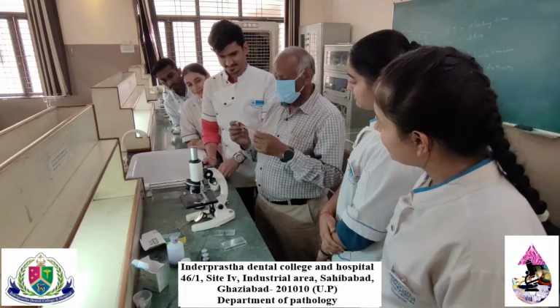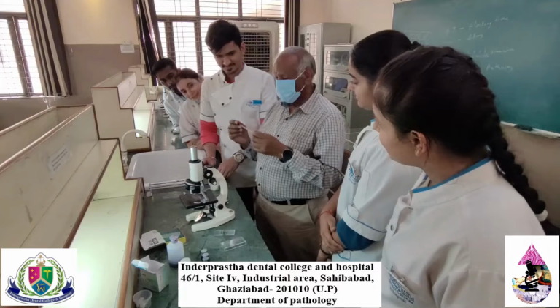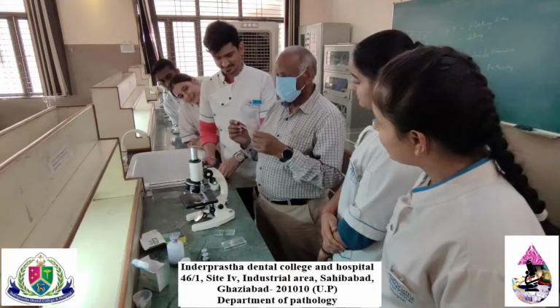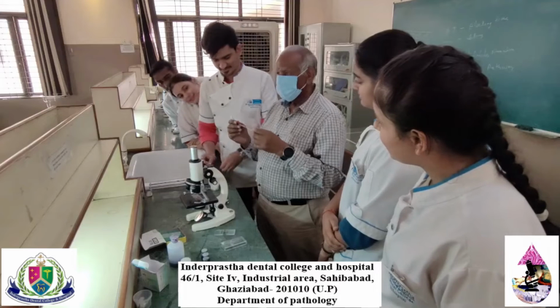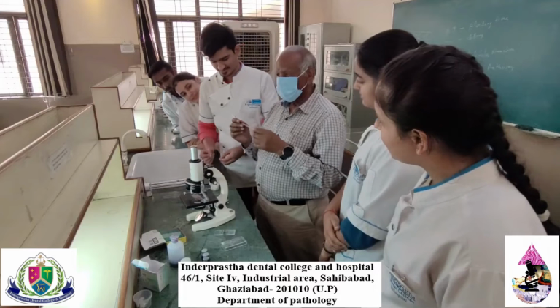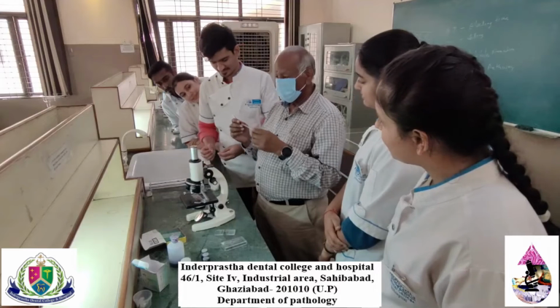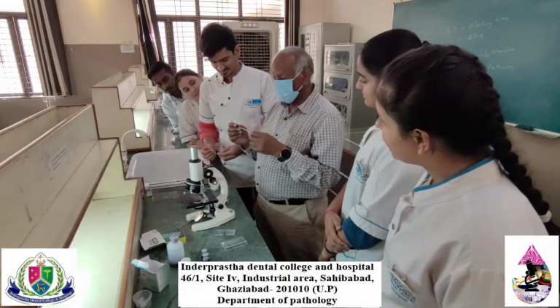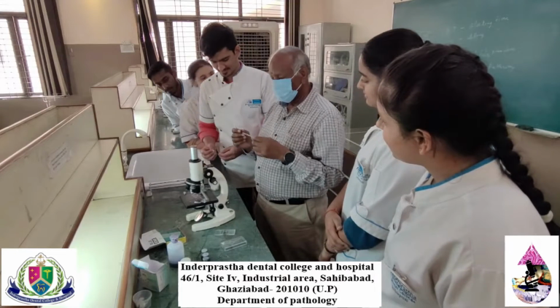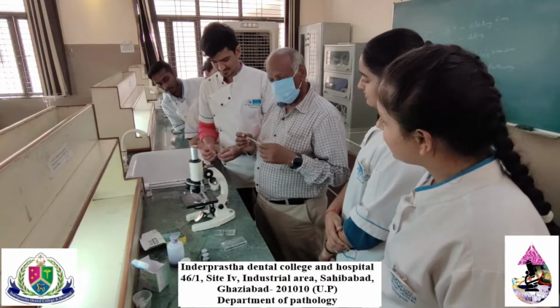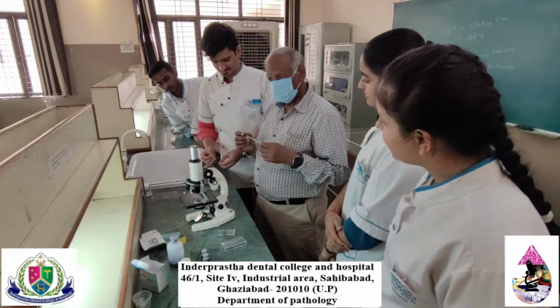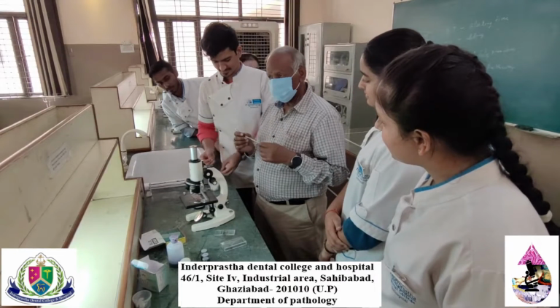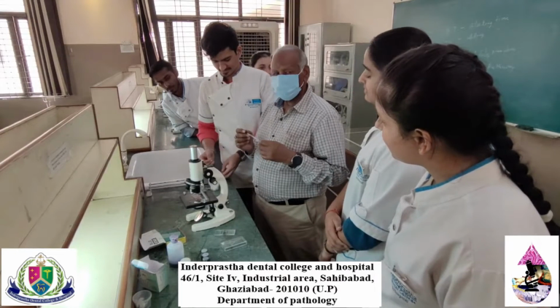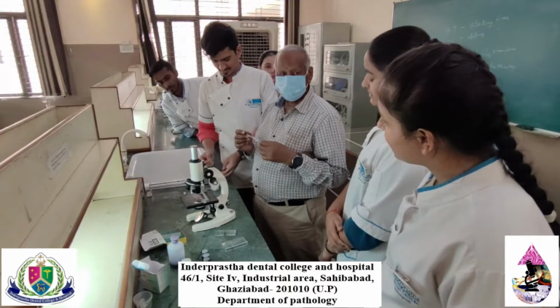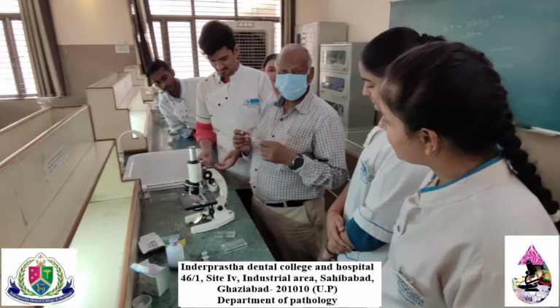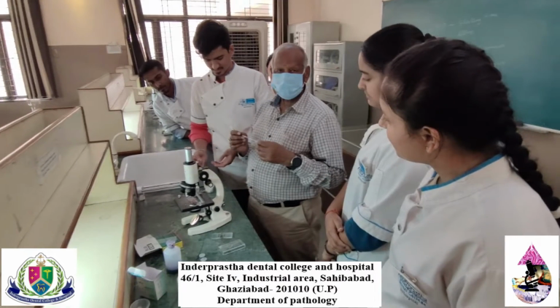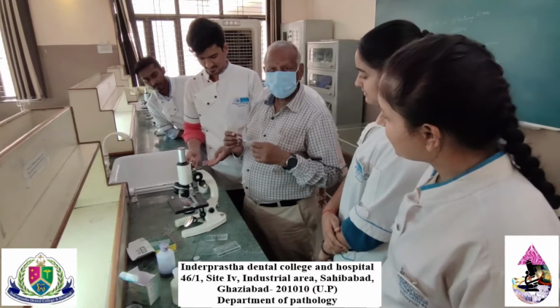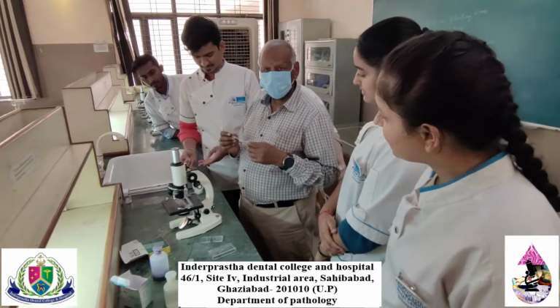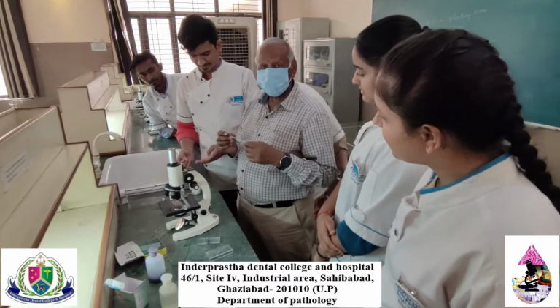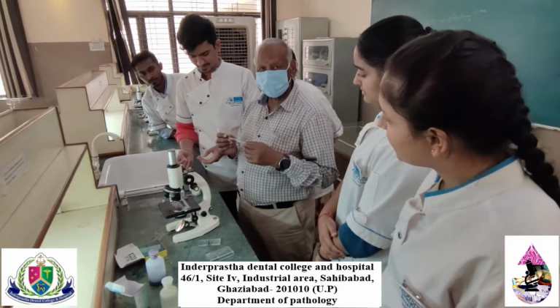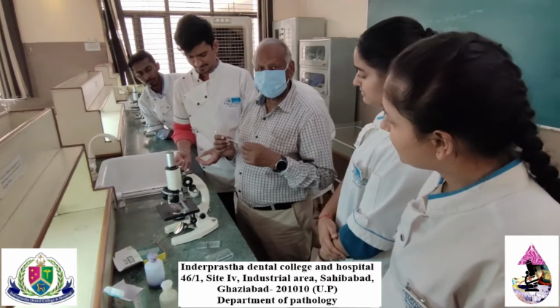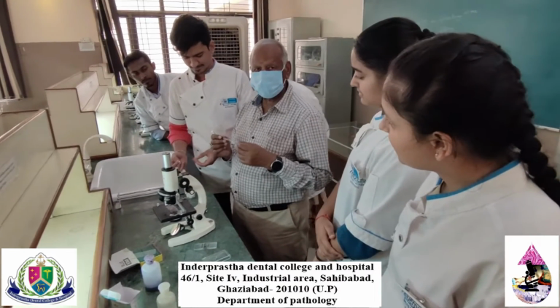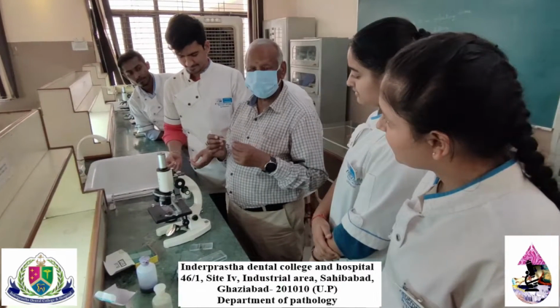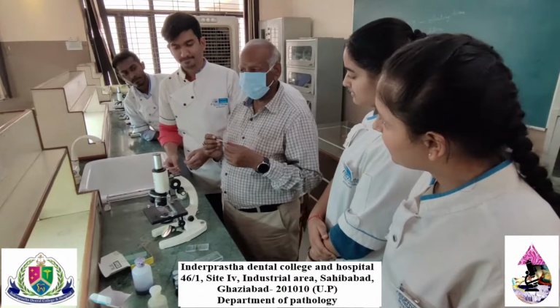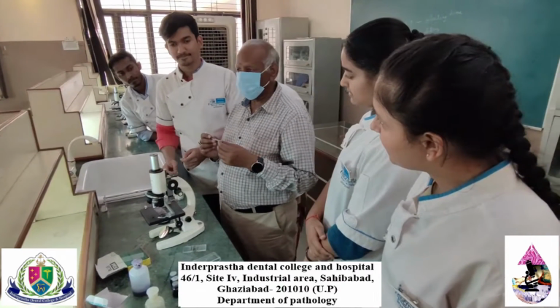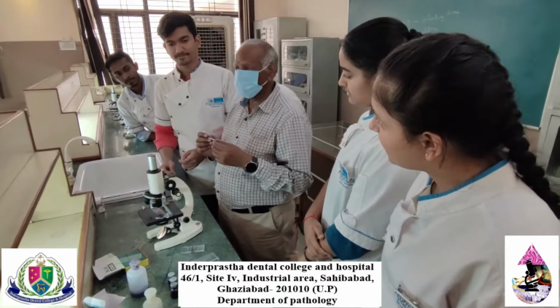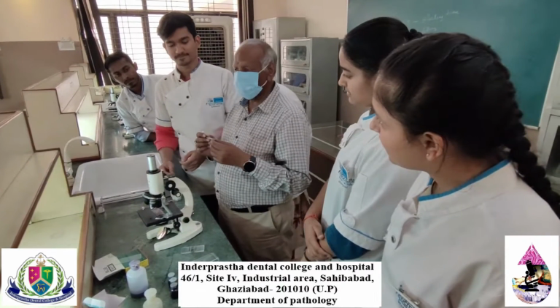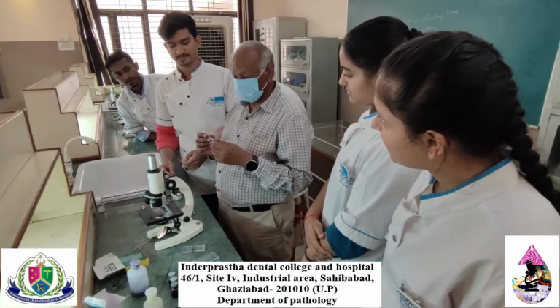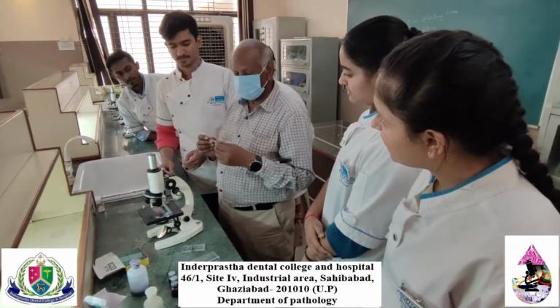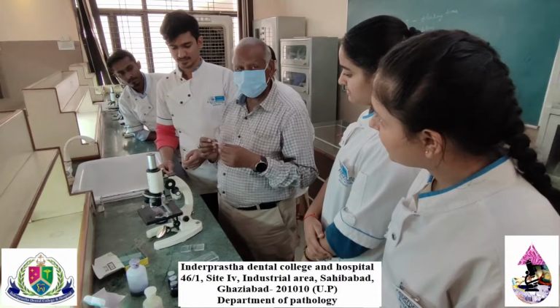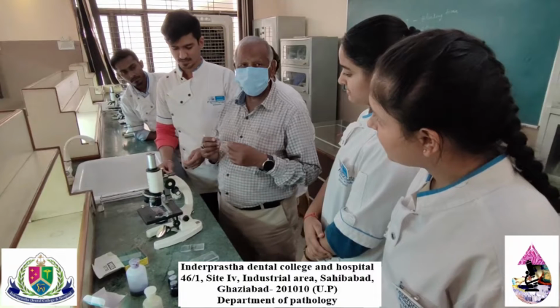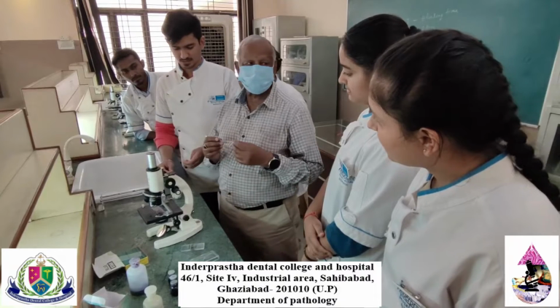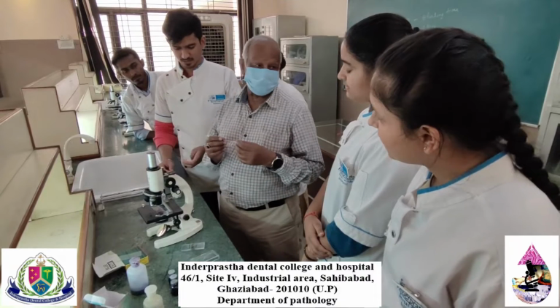This is the demonstration of total leukocyte count observed in the blood smear.